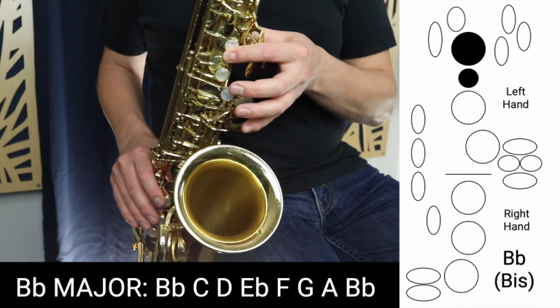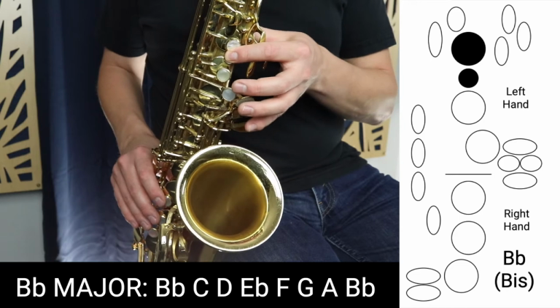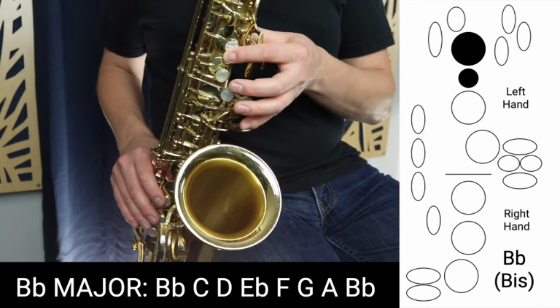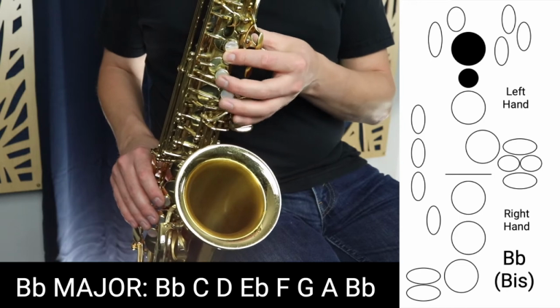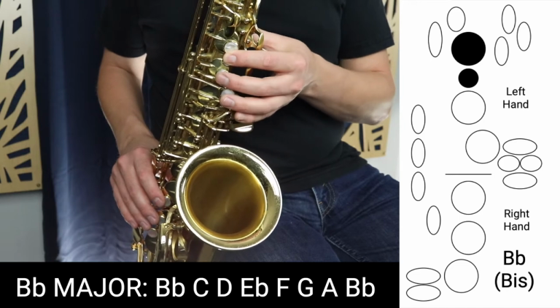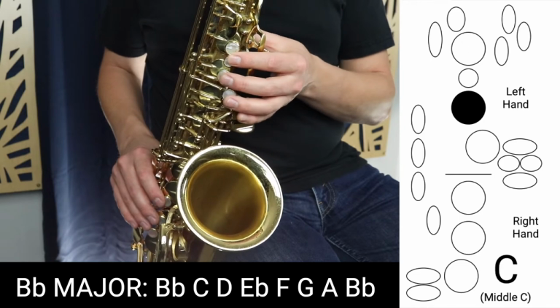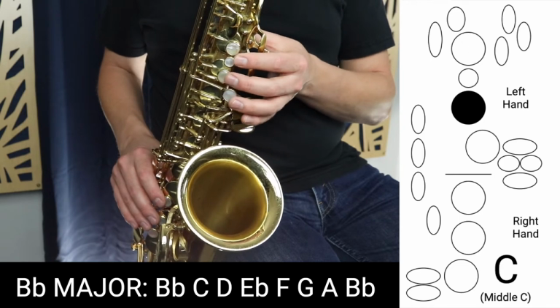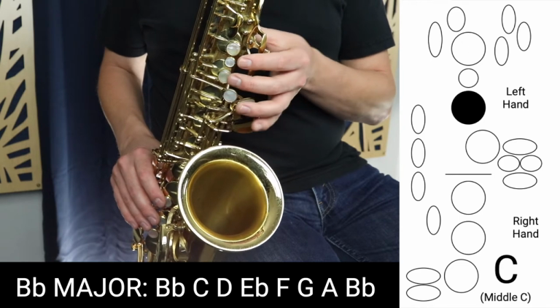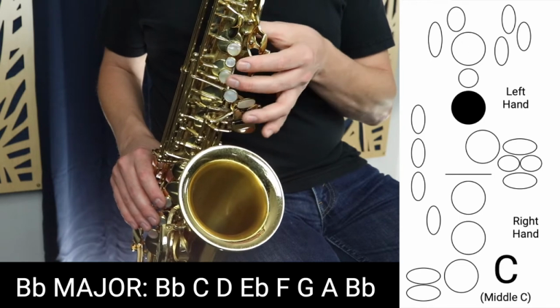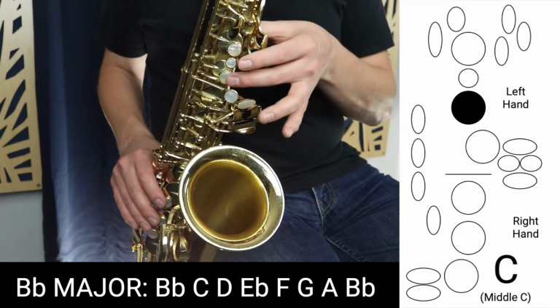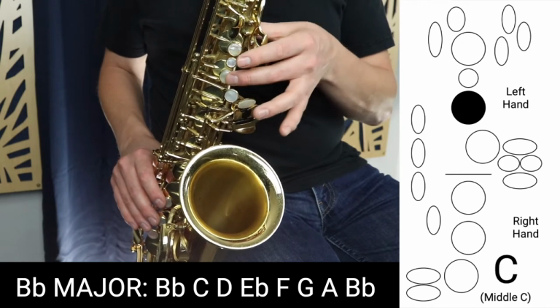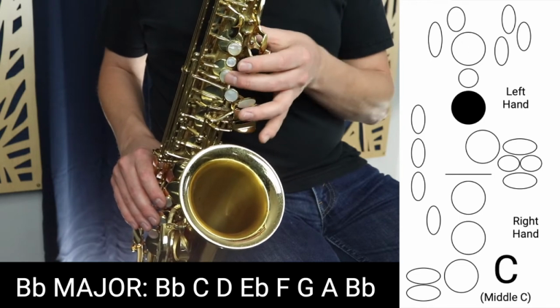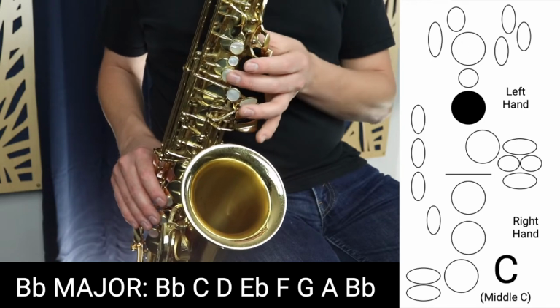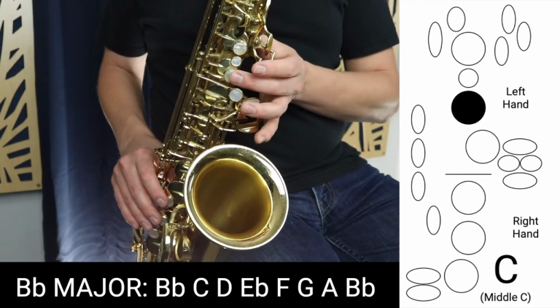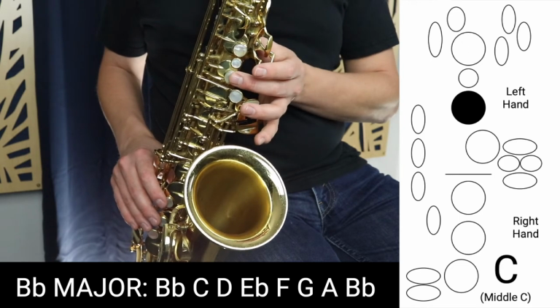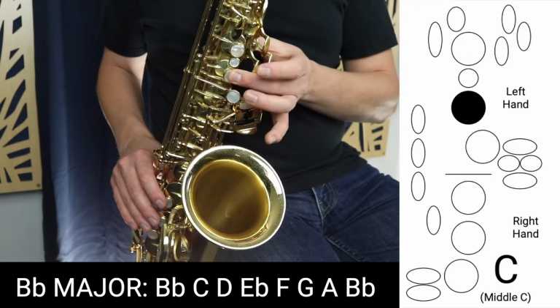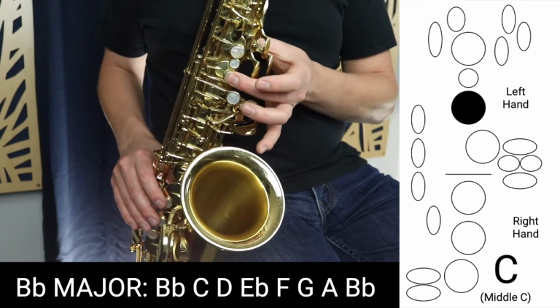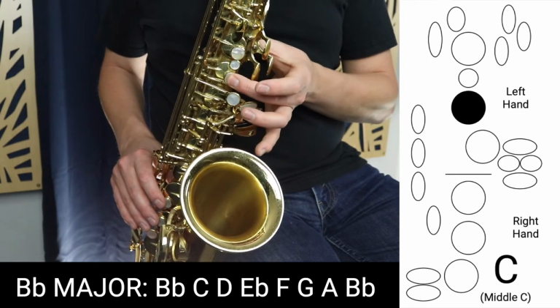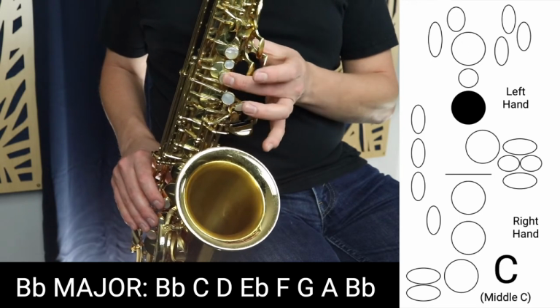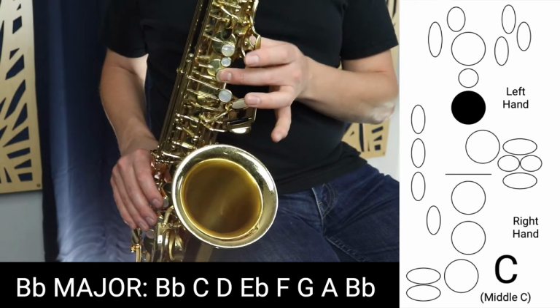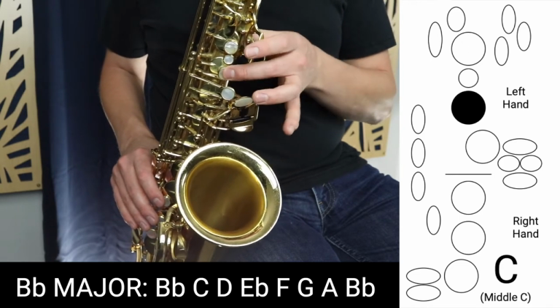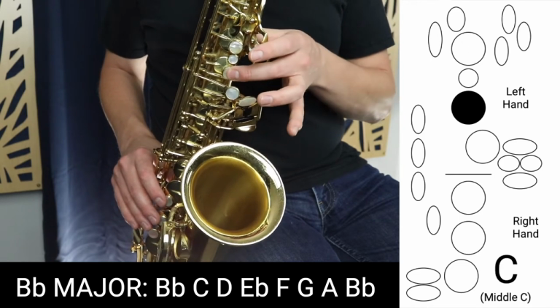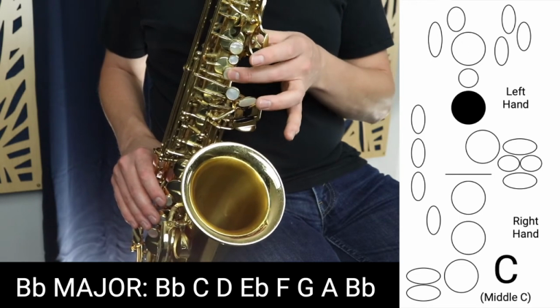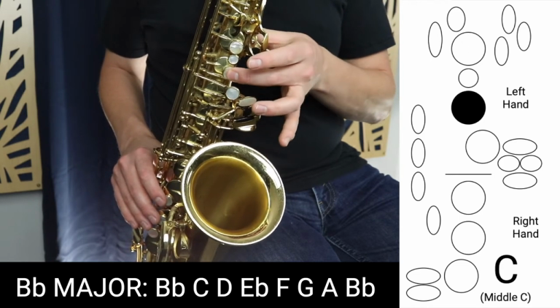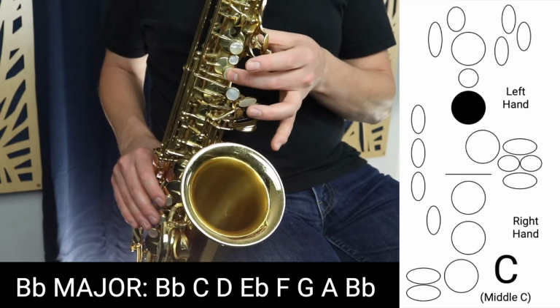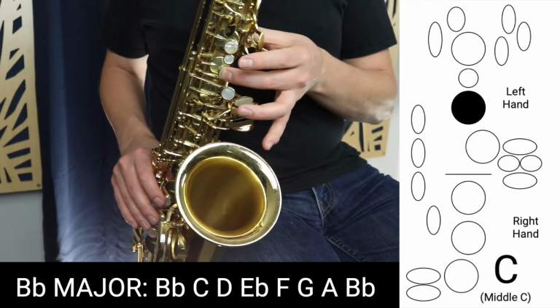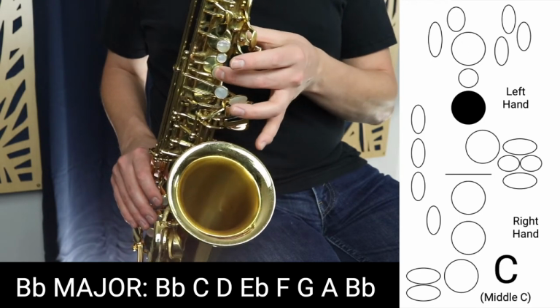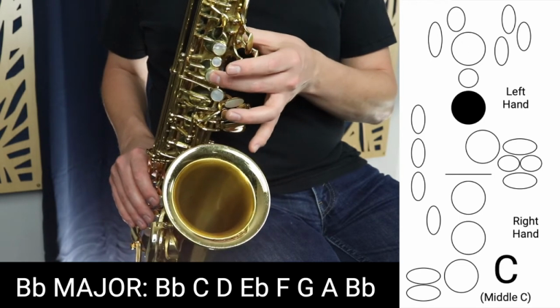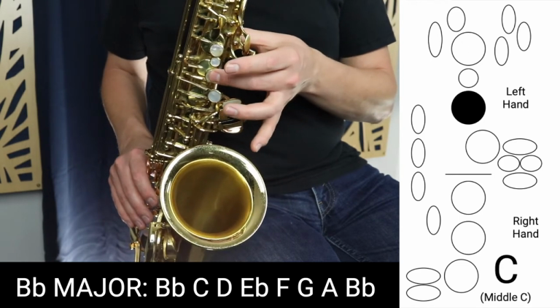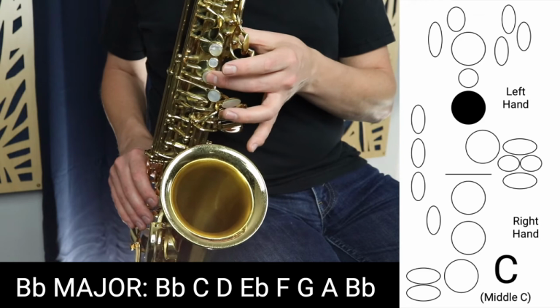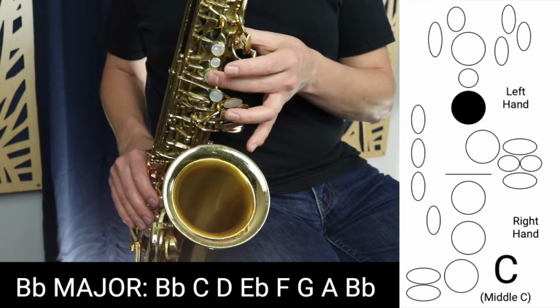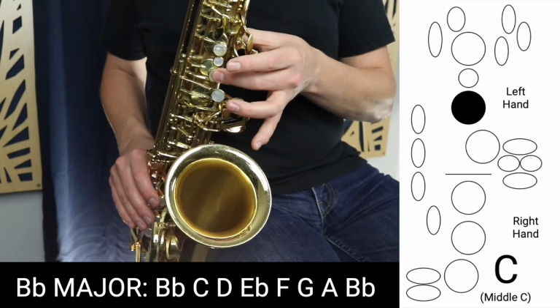Then we move on to C. We're going to use middle C, which is just this middle finger here.